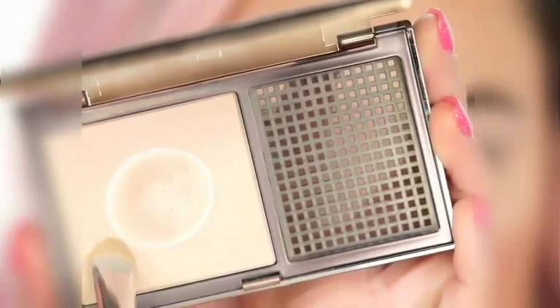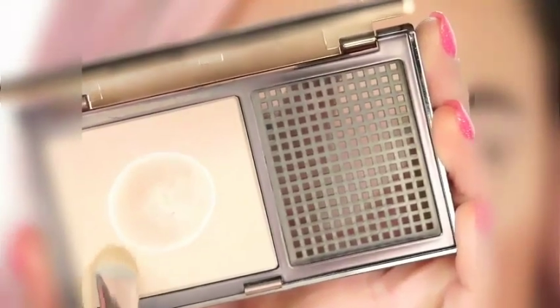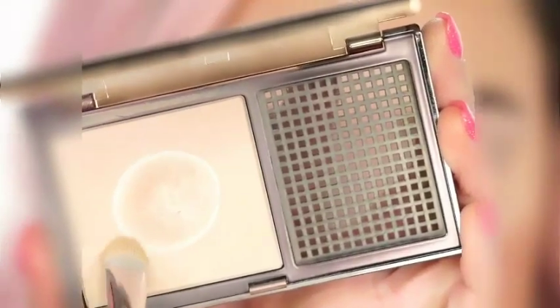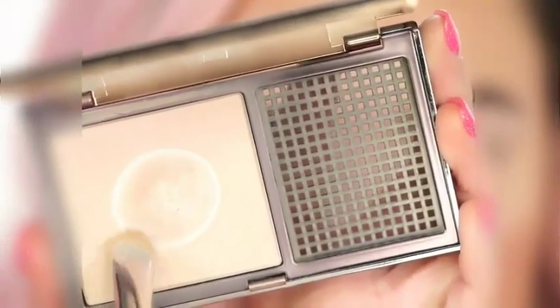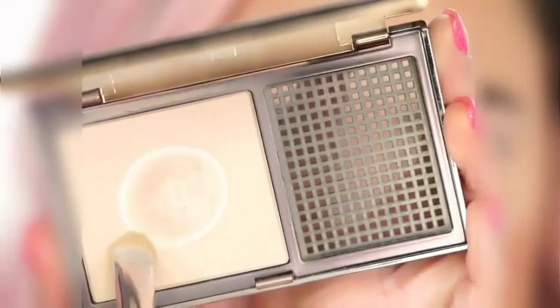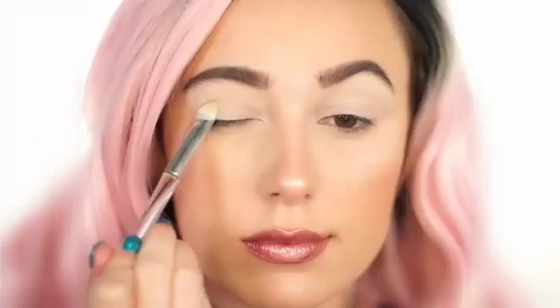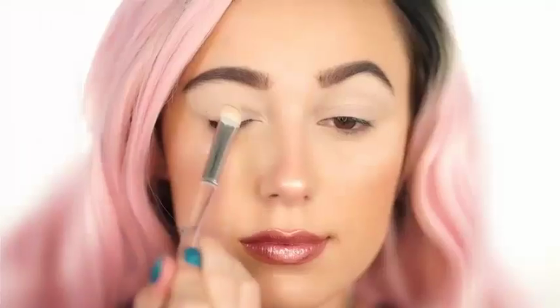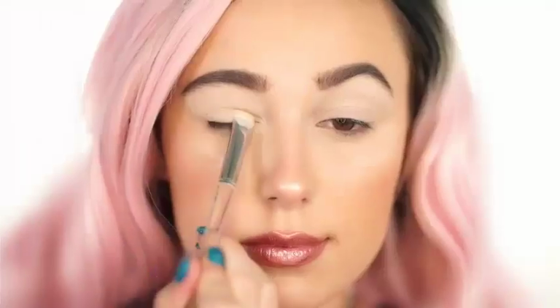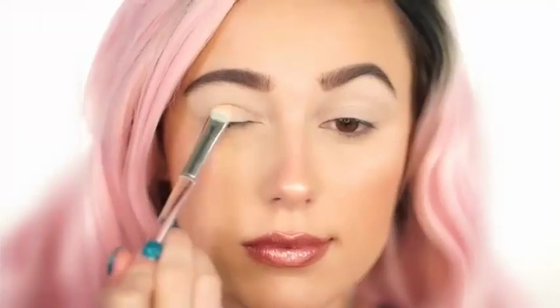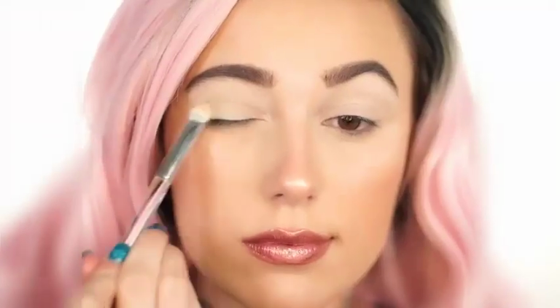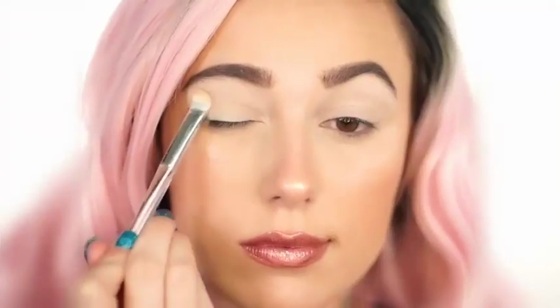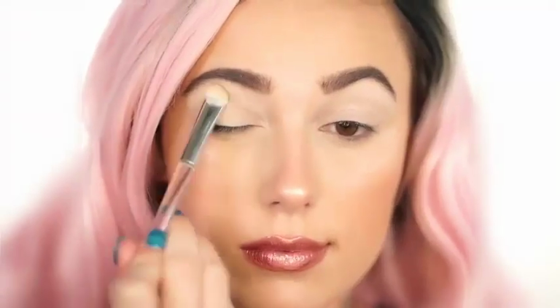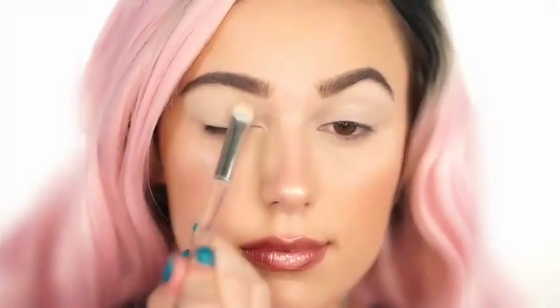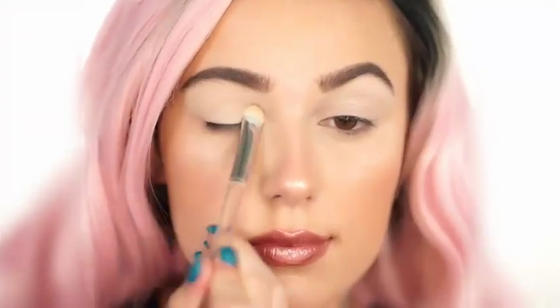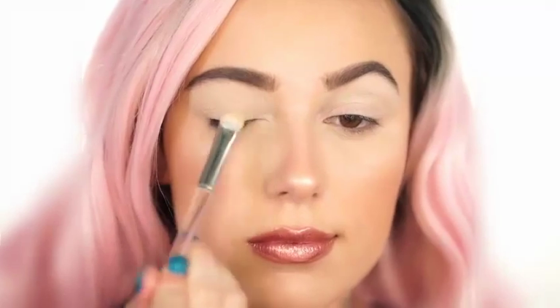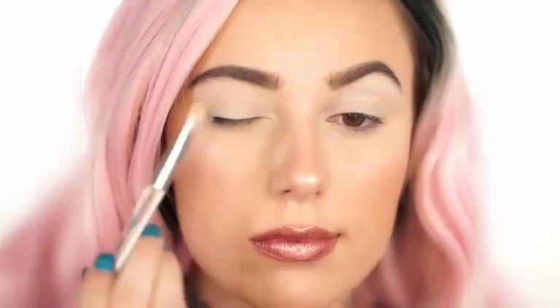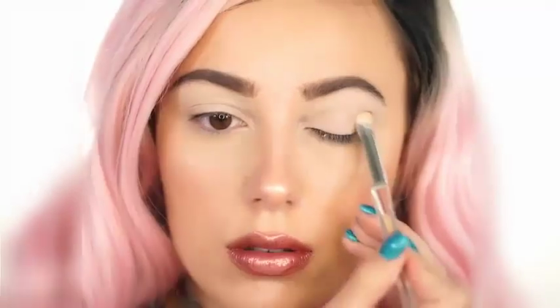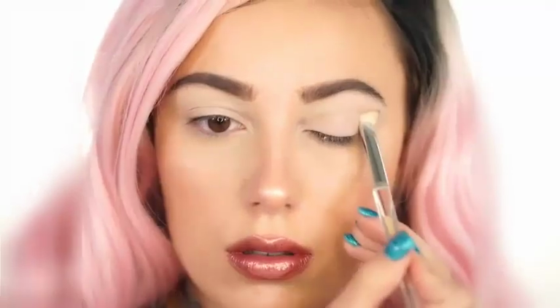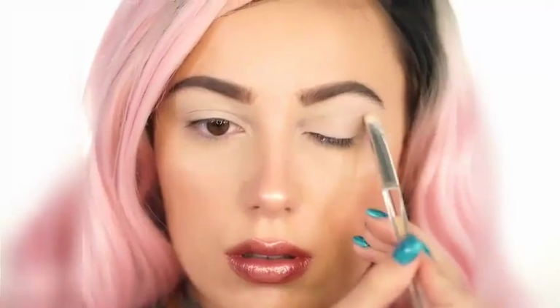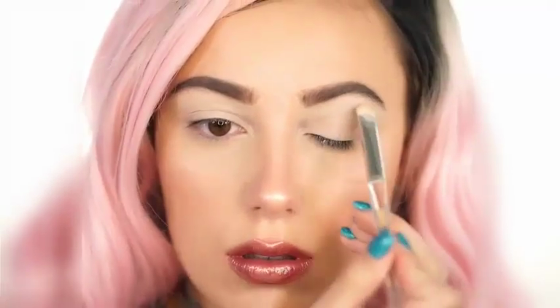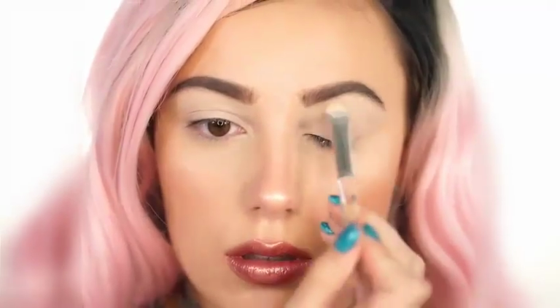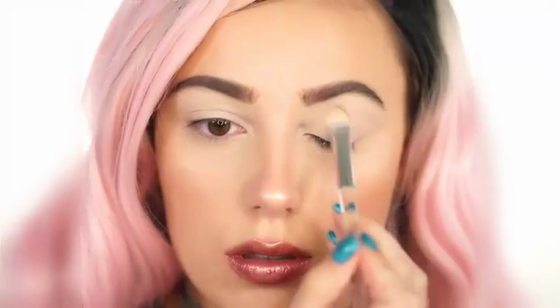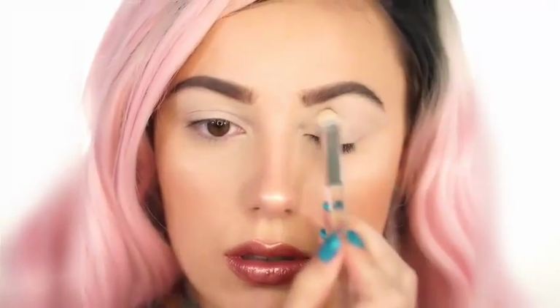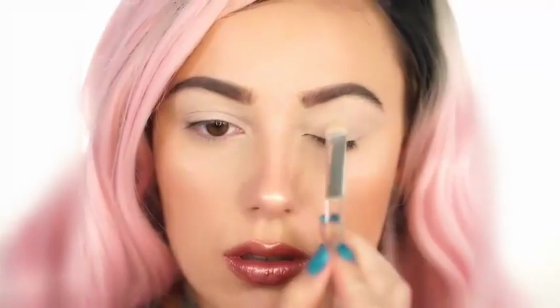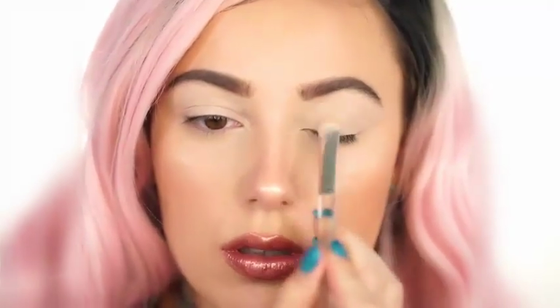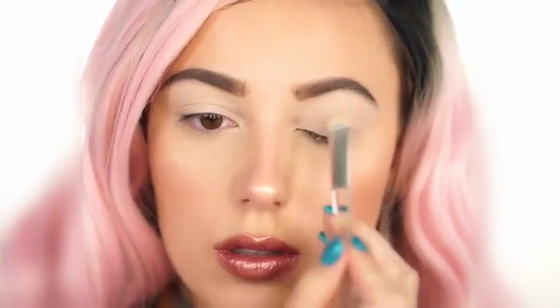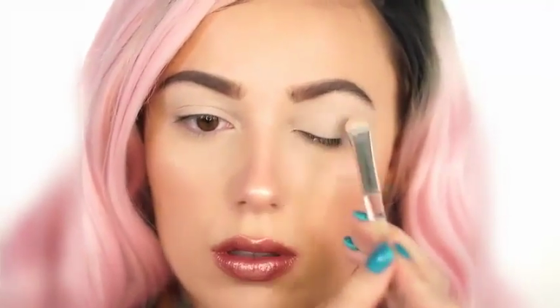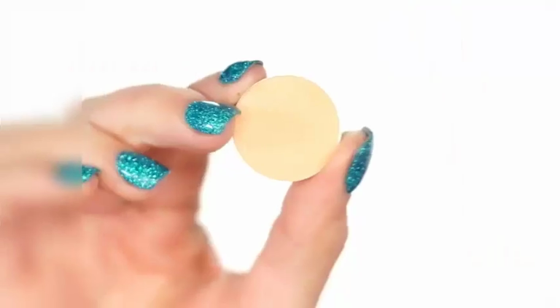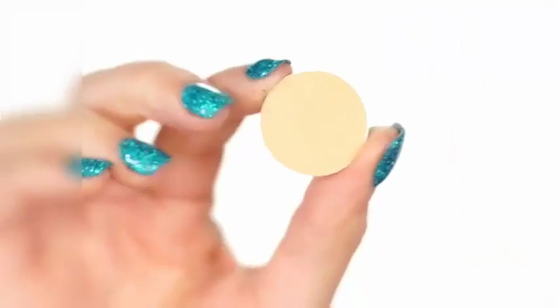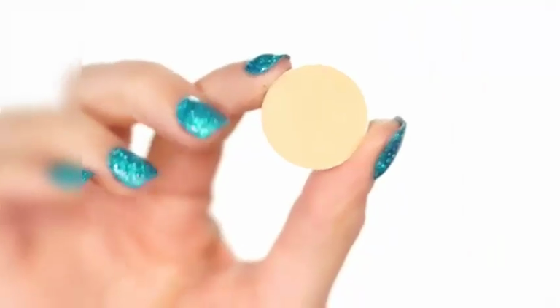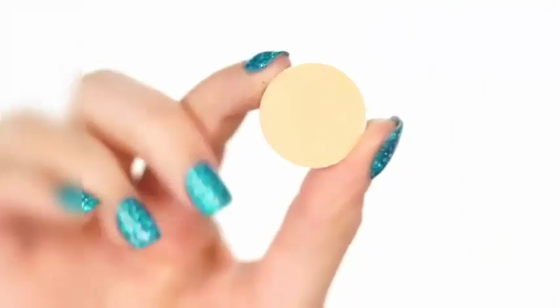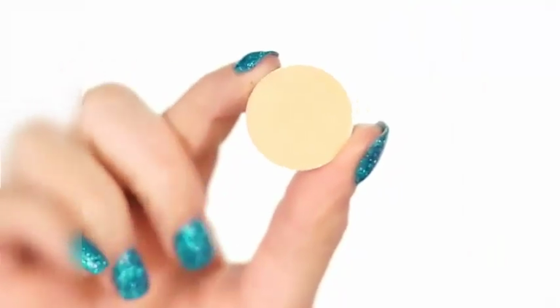I'm going to go over it with the Urban Decay Ultra Definition Pressed Powder. This is going to make everything blend a lot more seamlessly than just leaving it by itself.